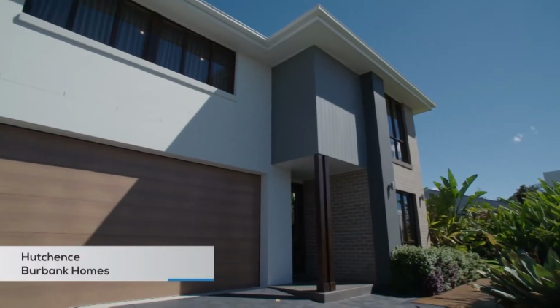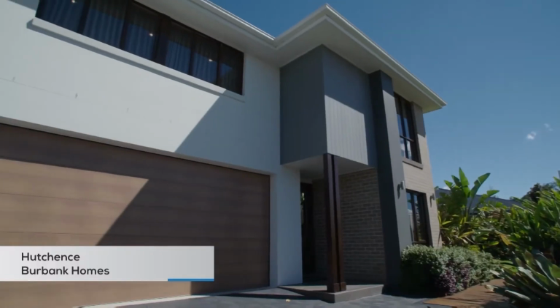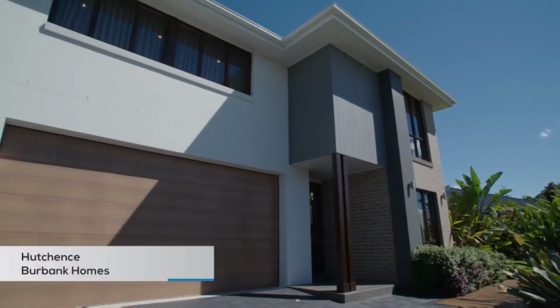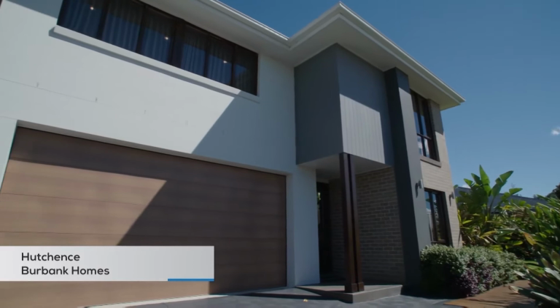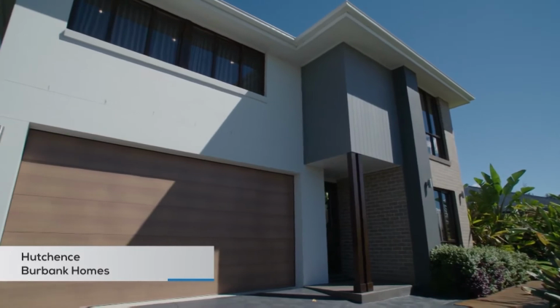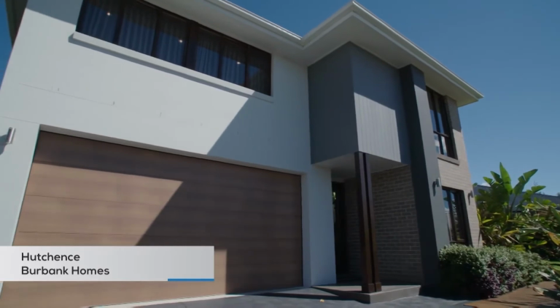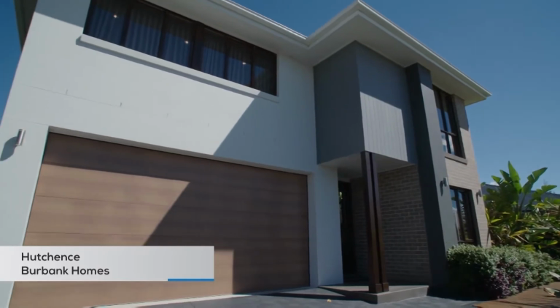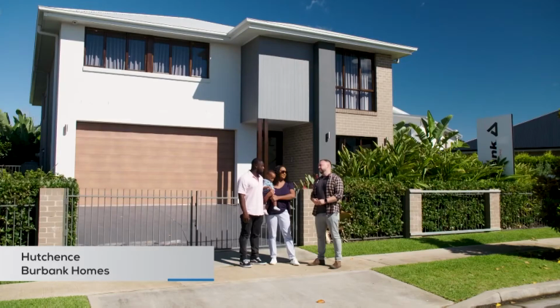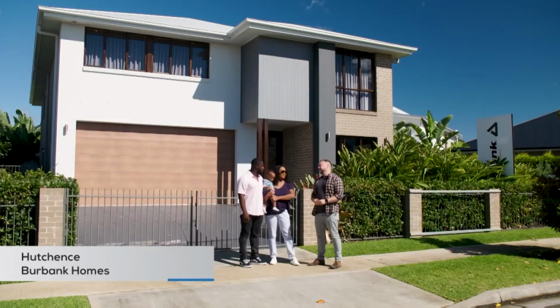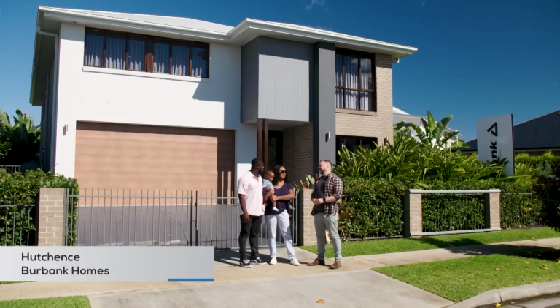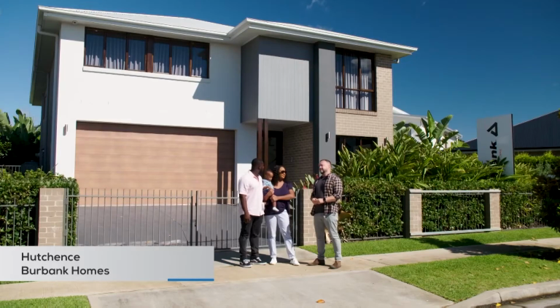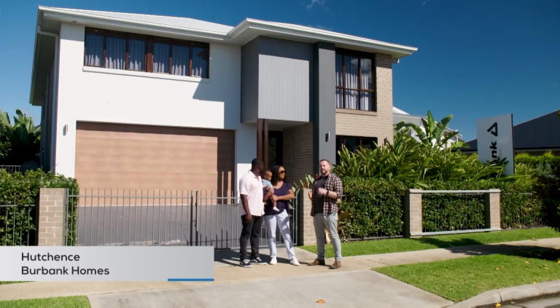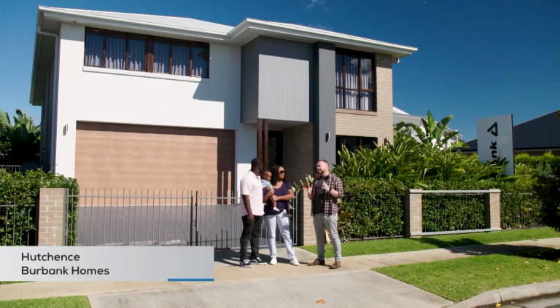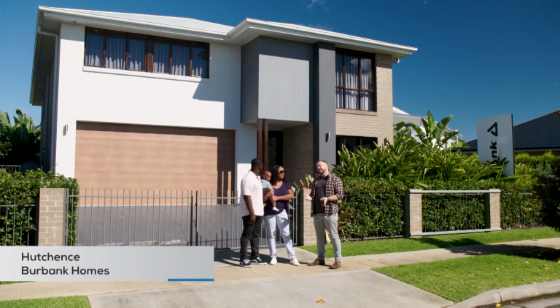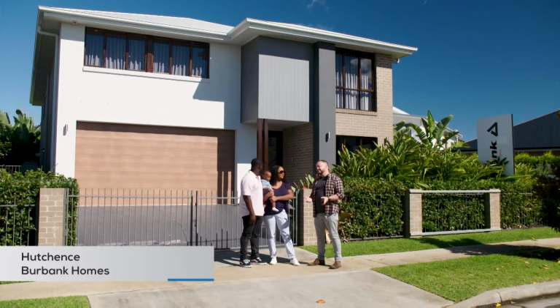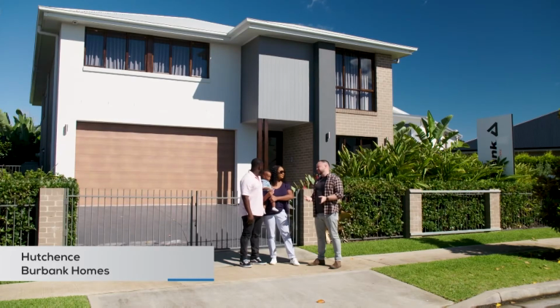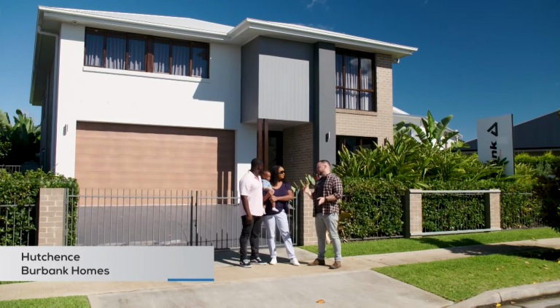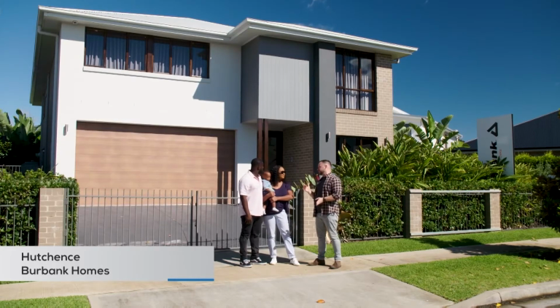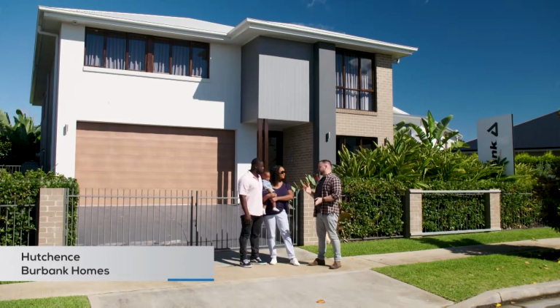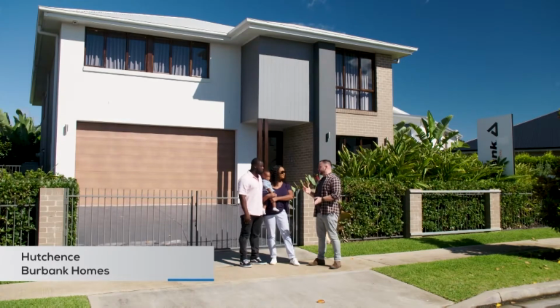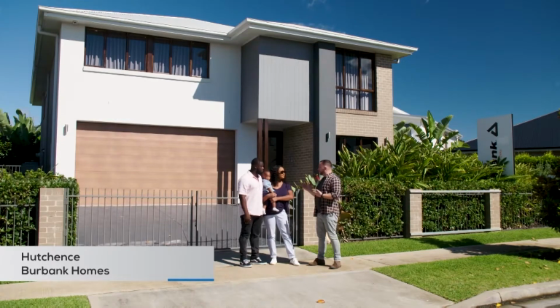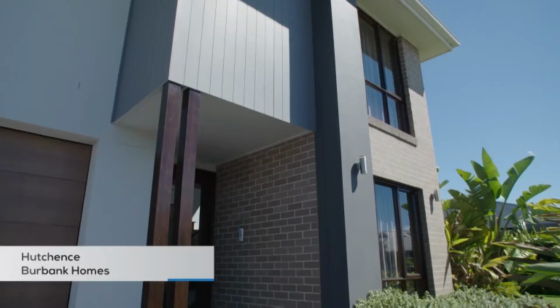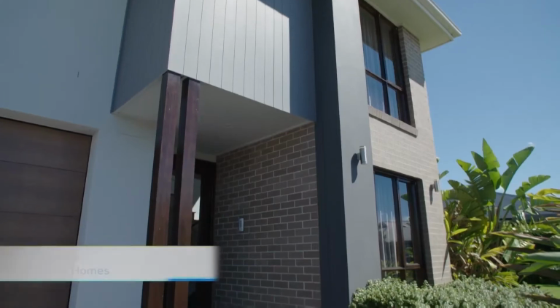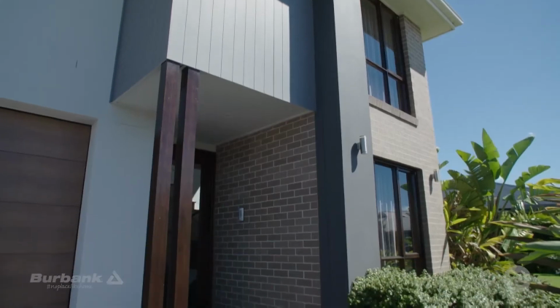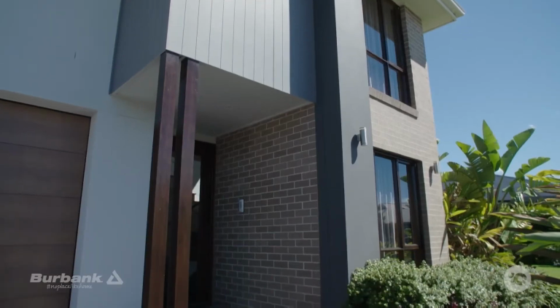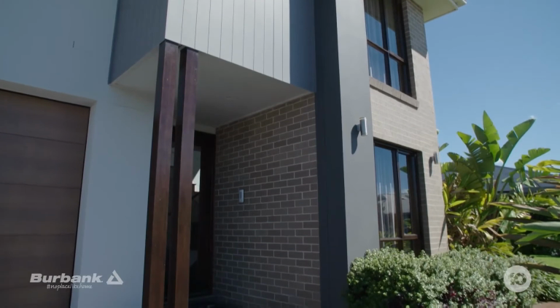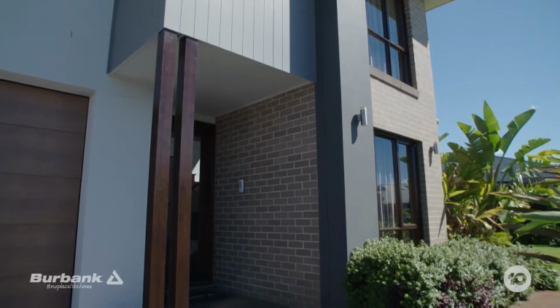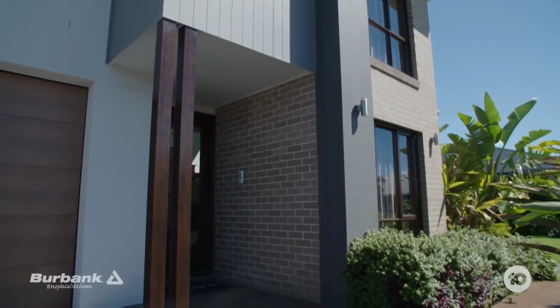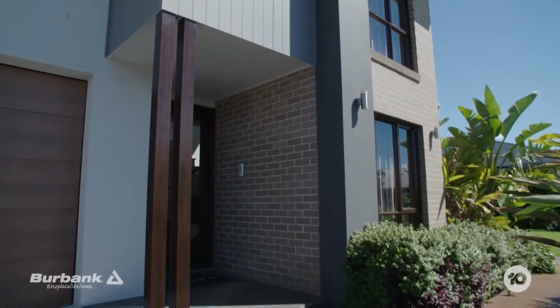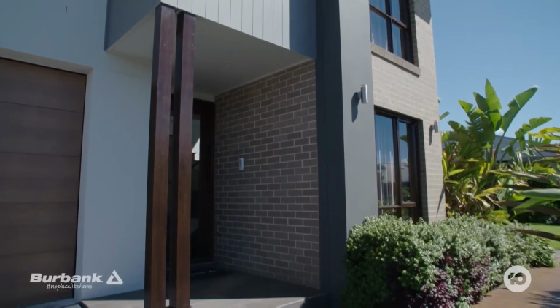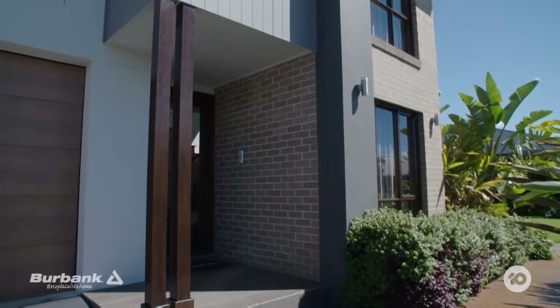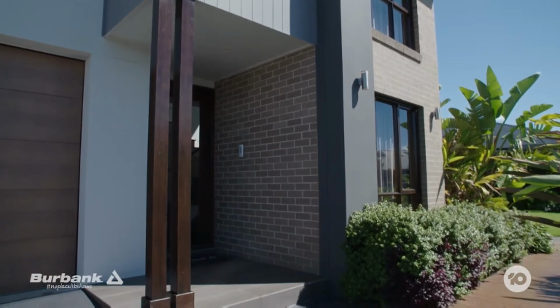Well, here is house number two. This is the Hutchins from Burbank. I love this house inside — it's double story. Very big, very grand.